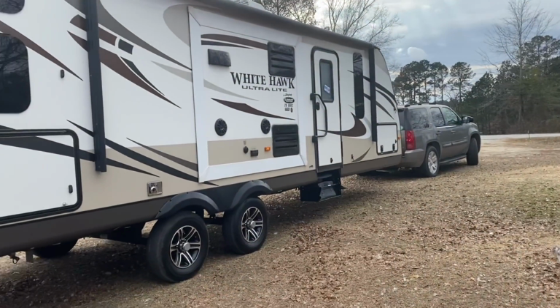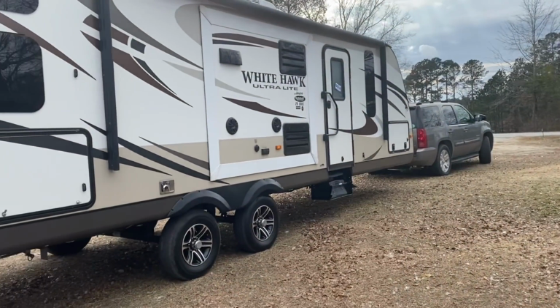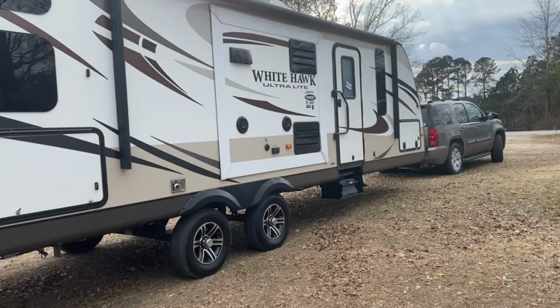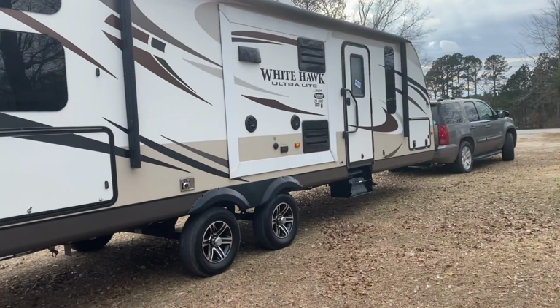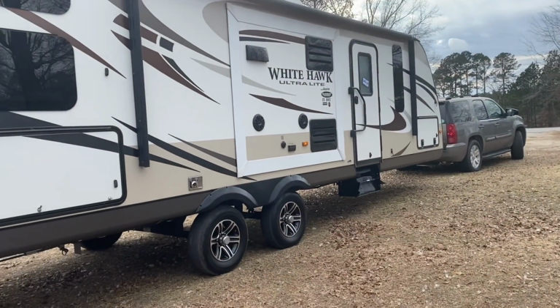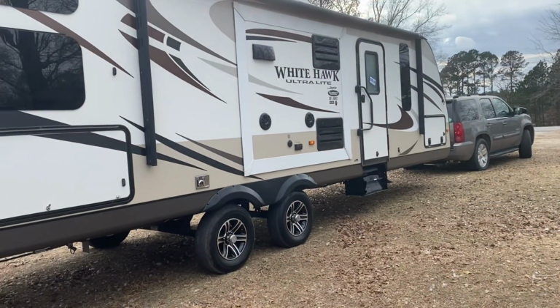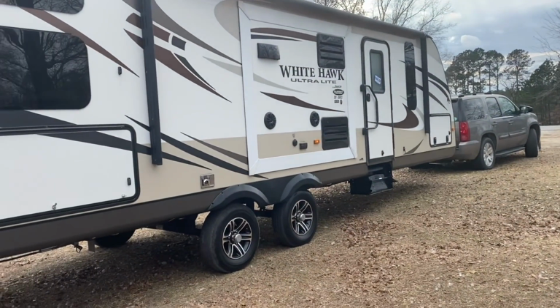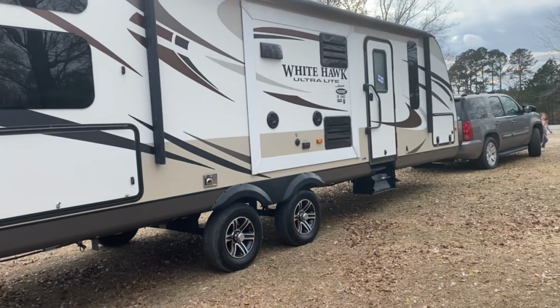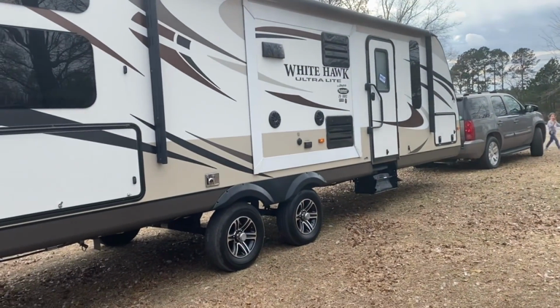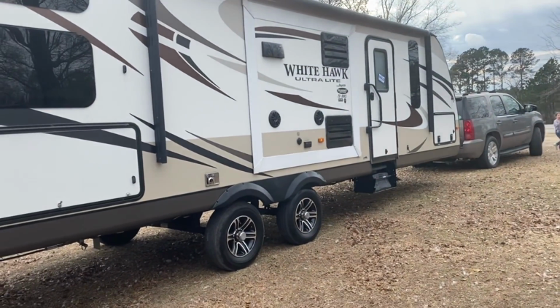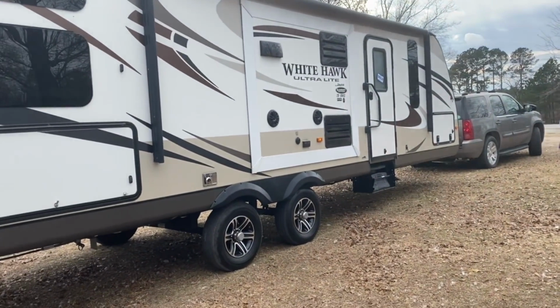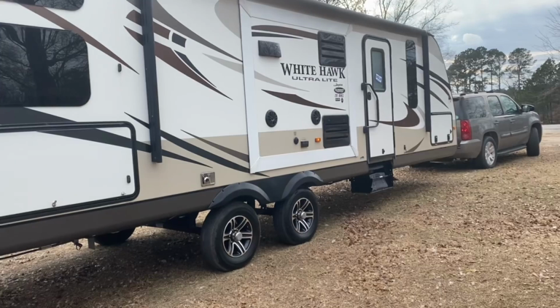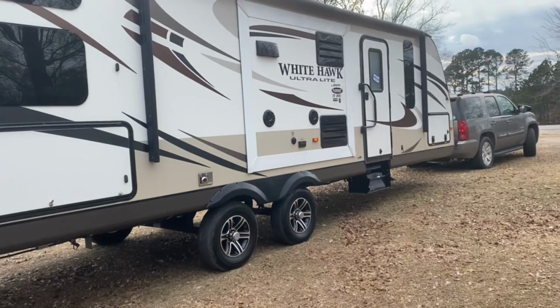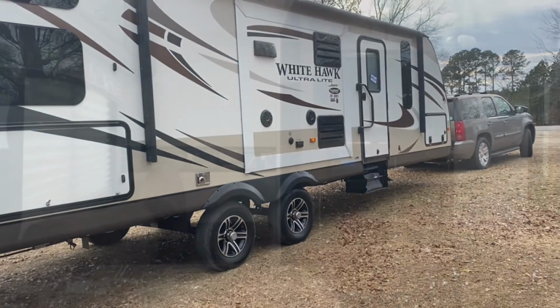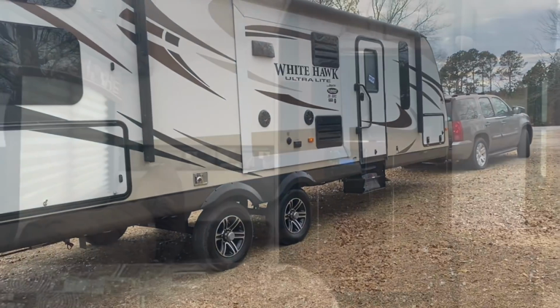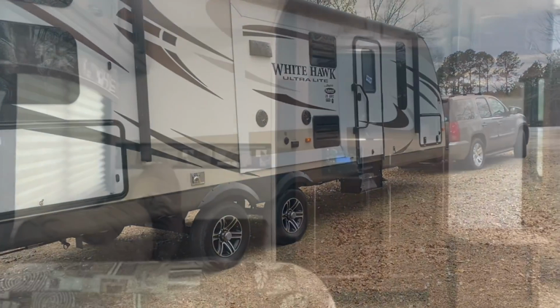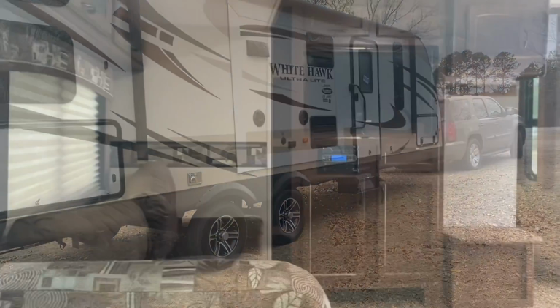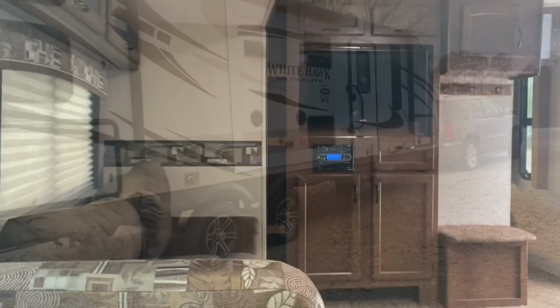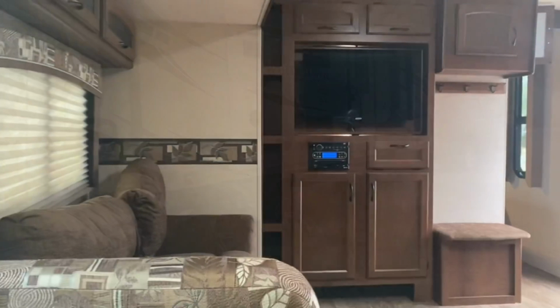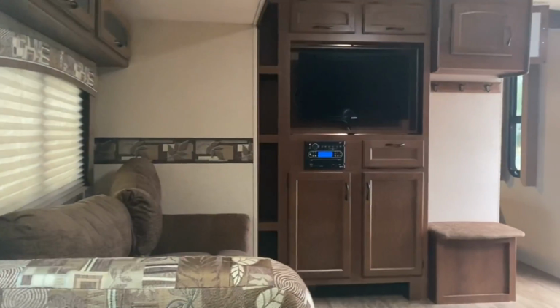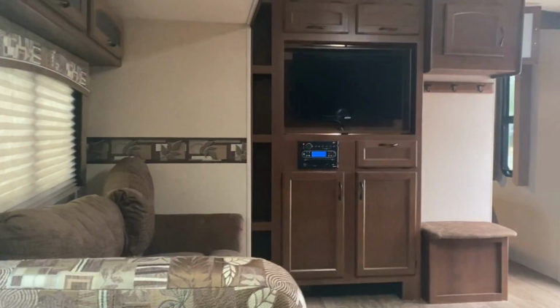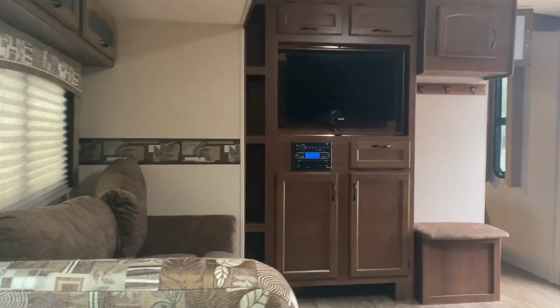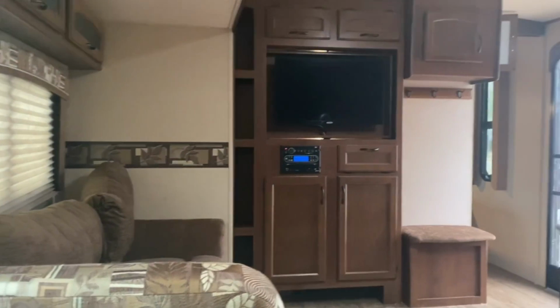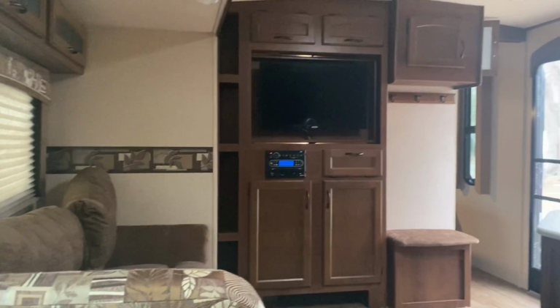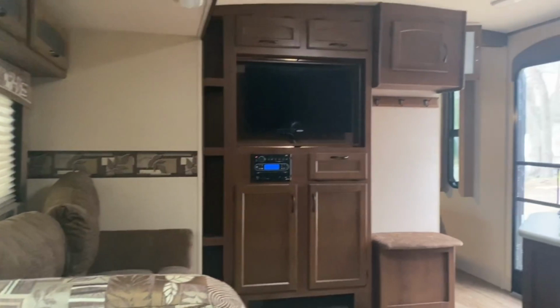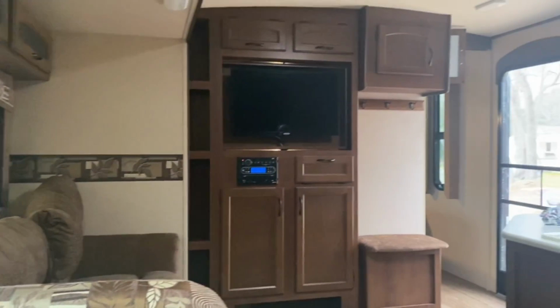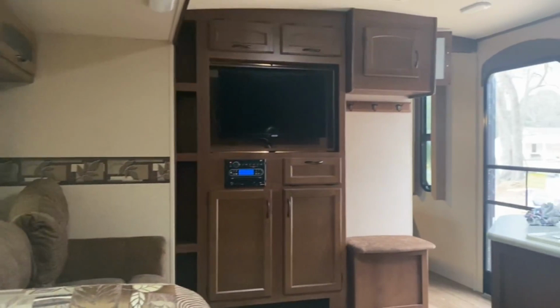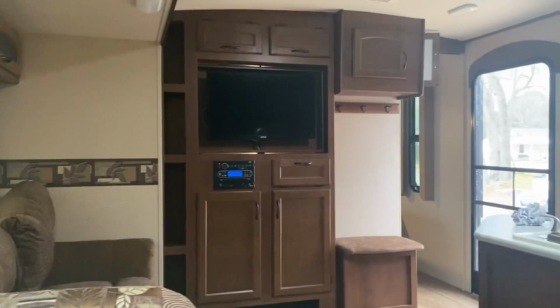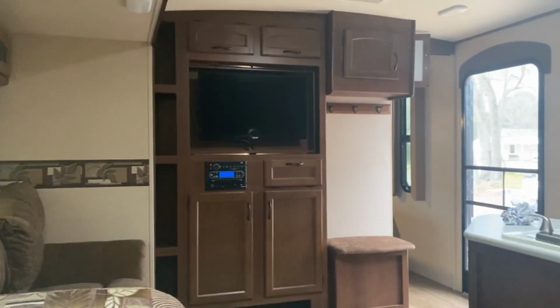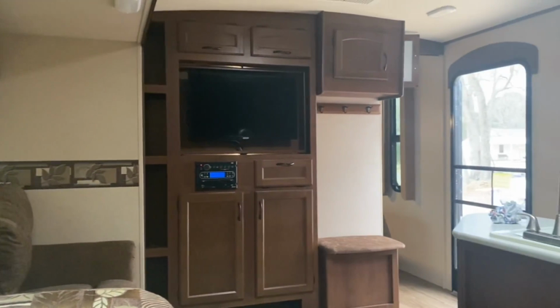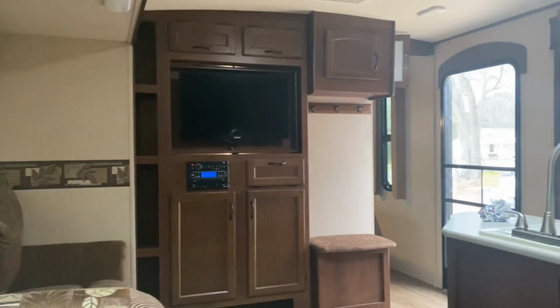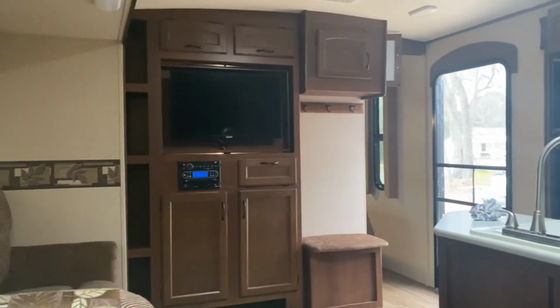We are home, so let's get it set up. This will be our living space.